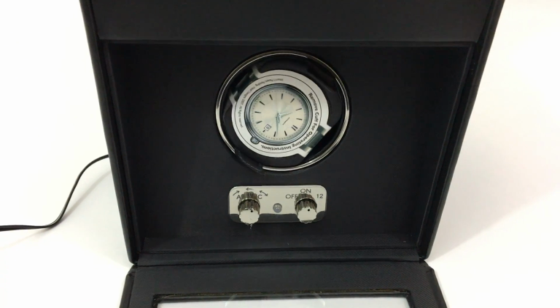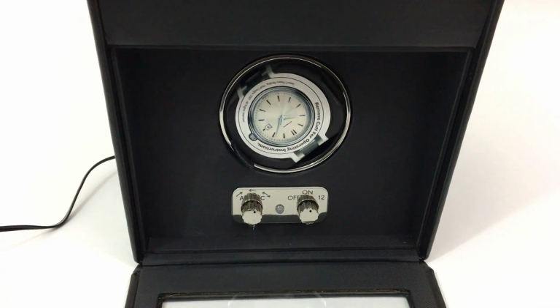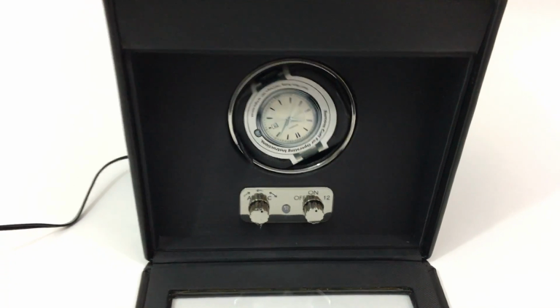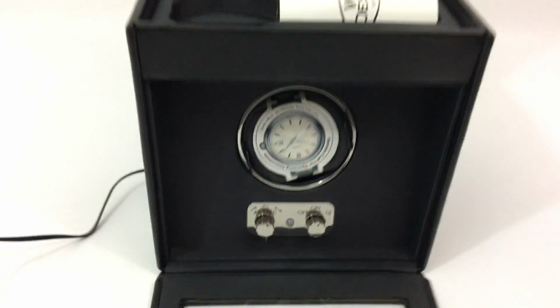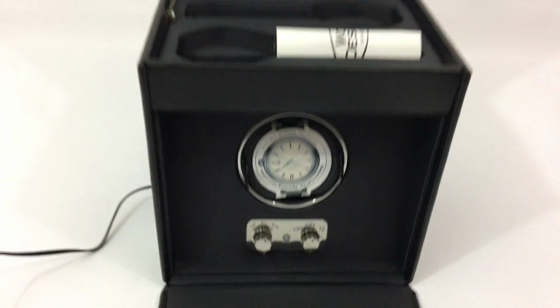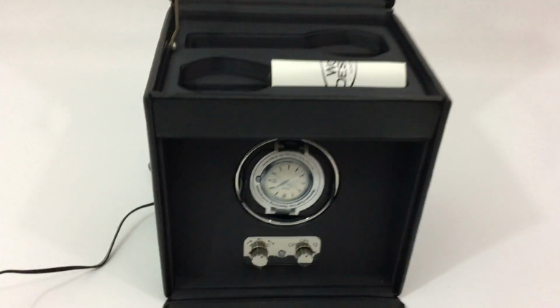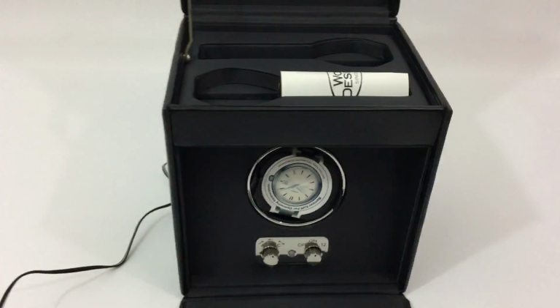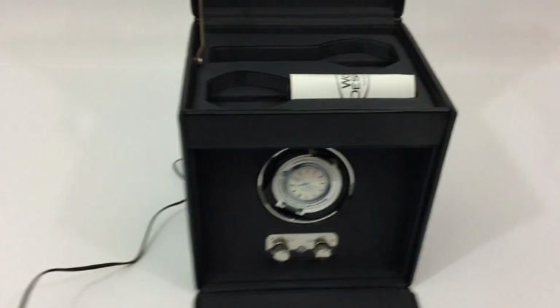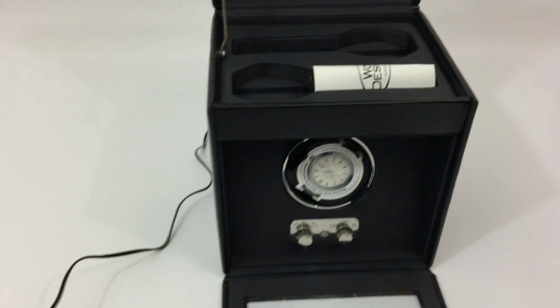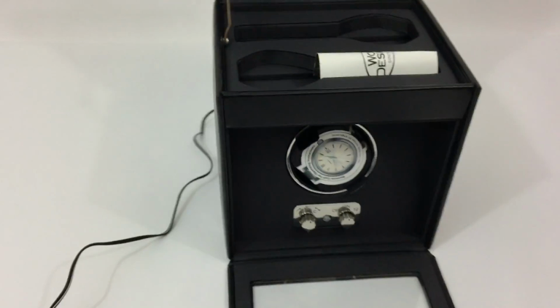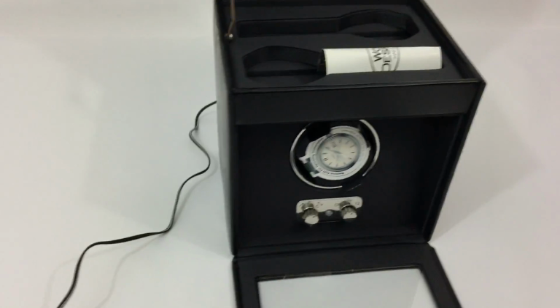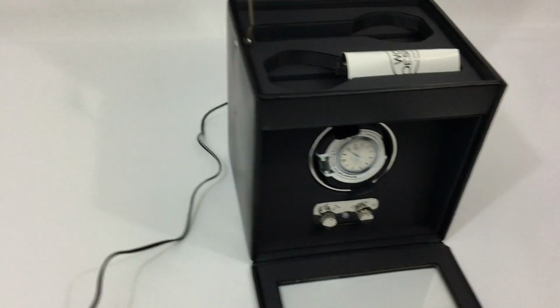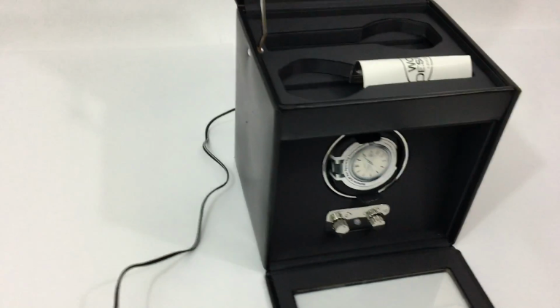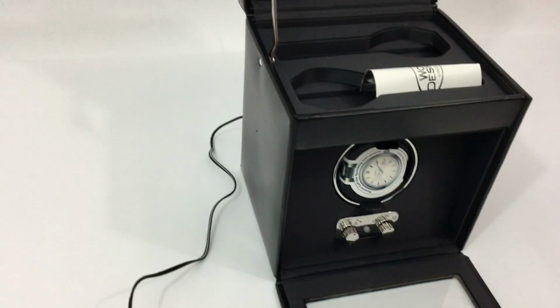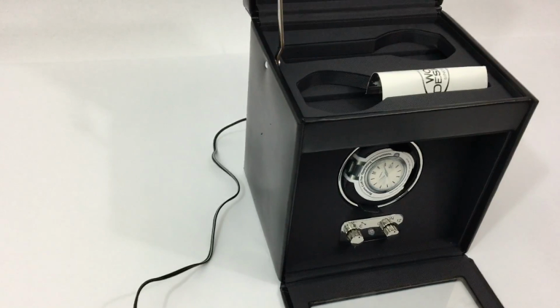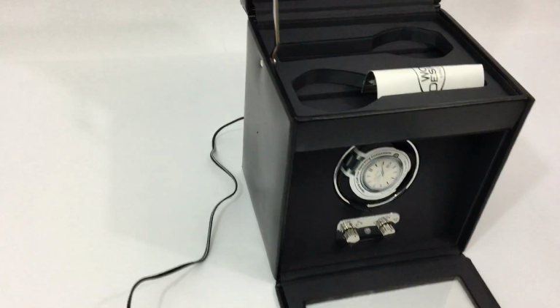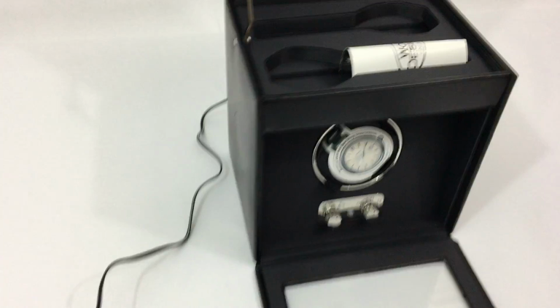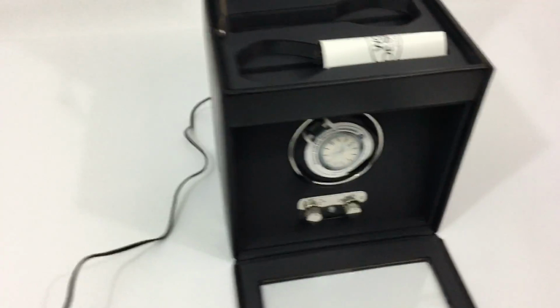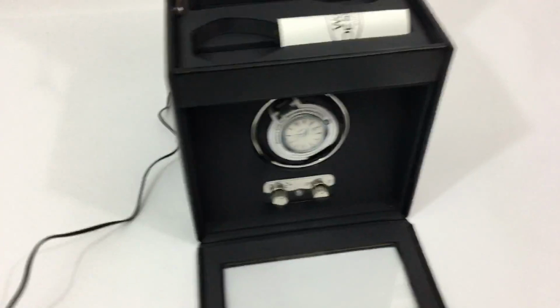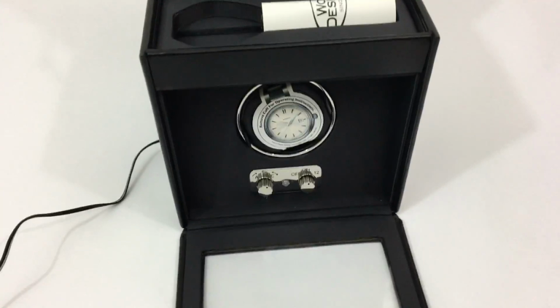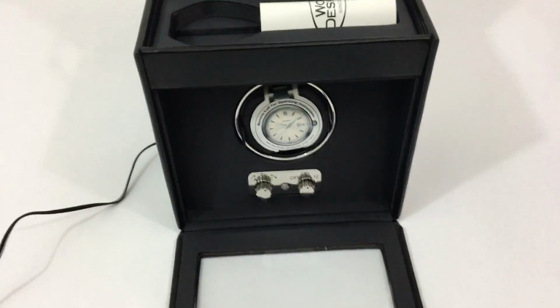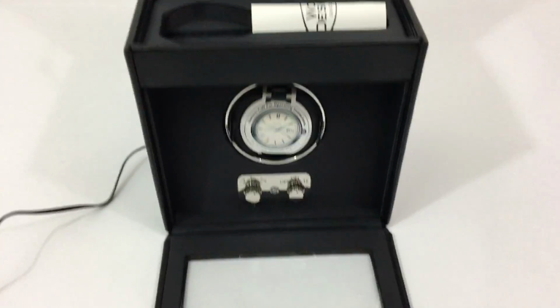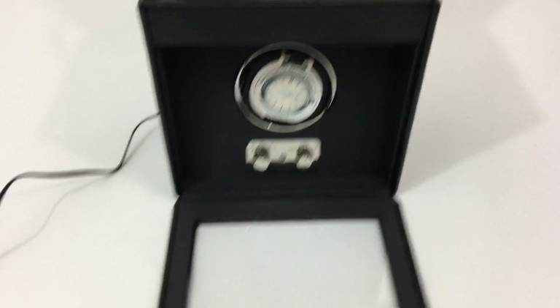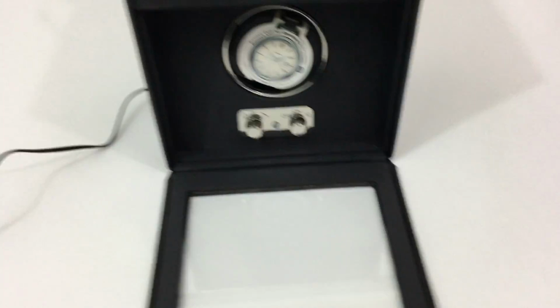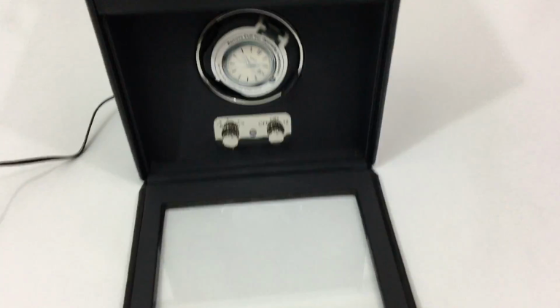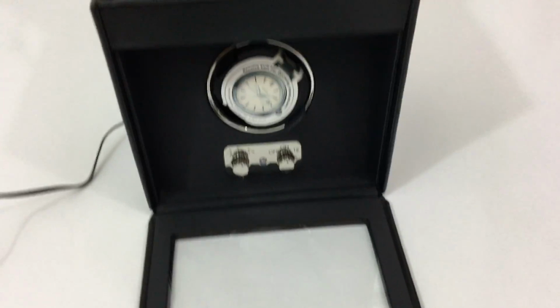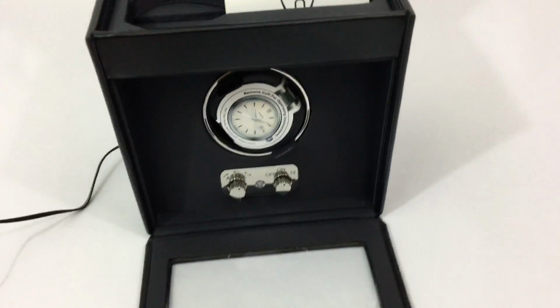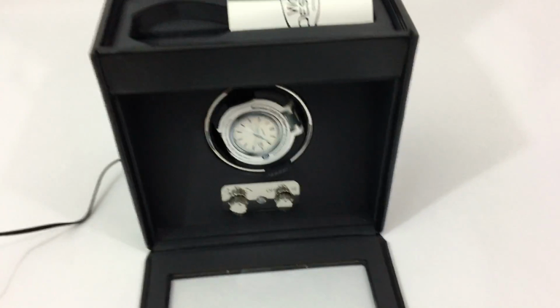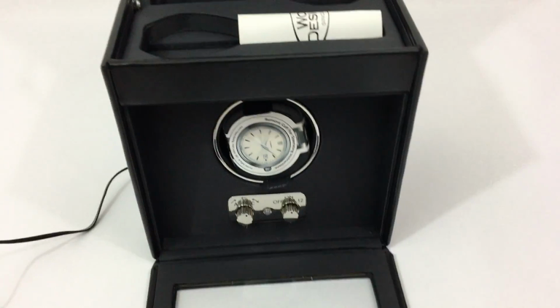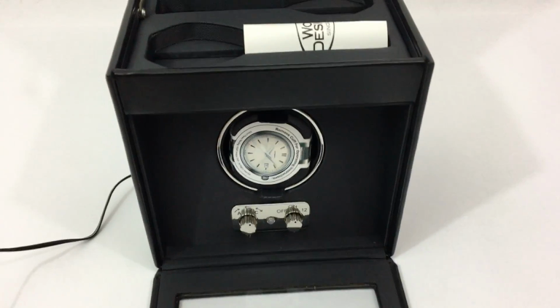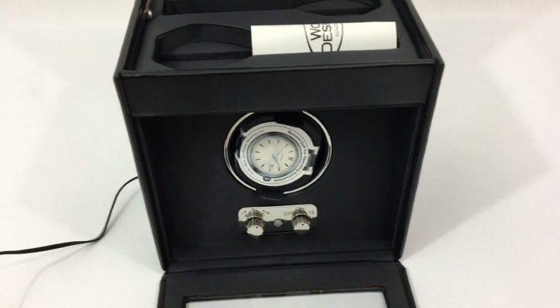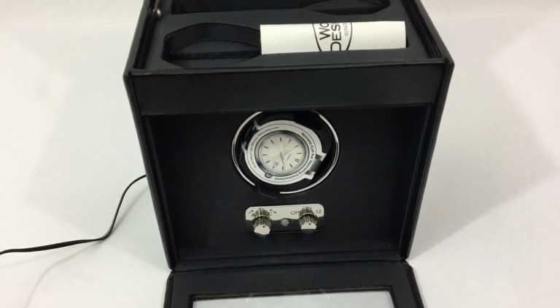Currently set up with AC power, and it can also run off D-cell batteries.